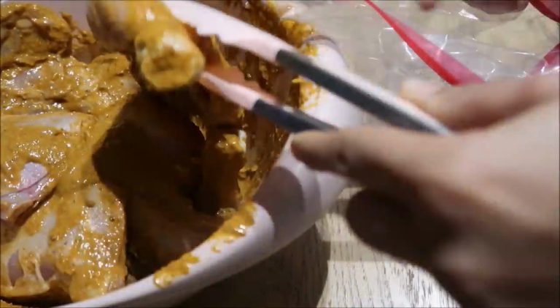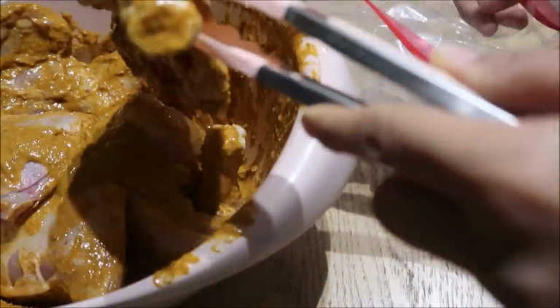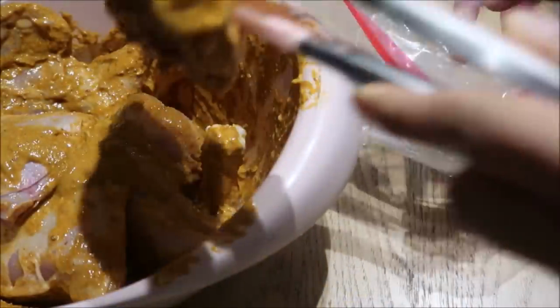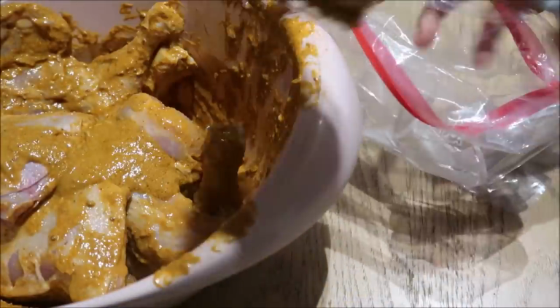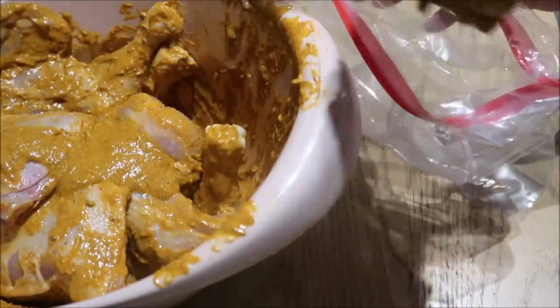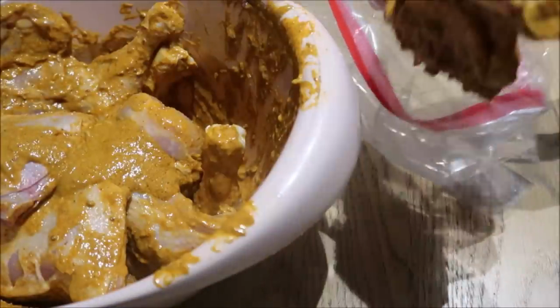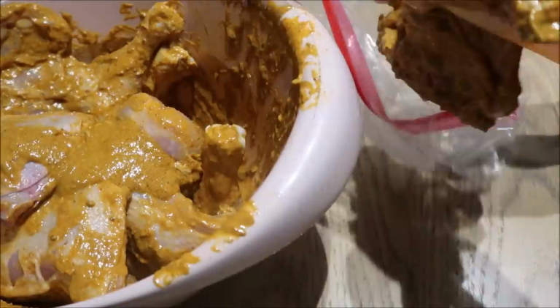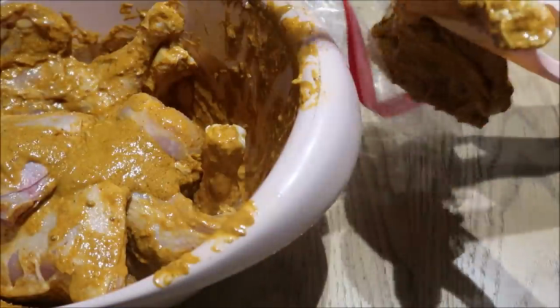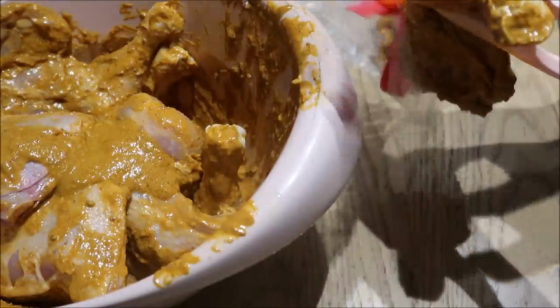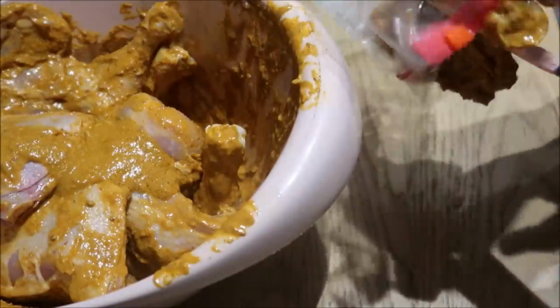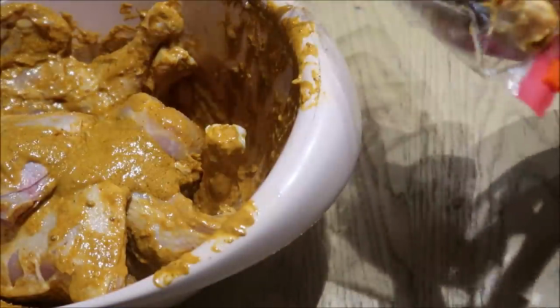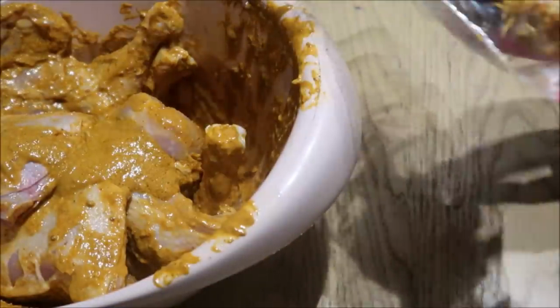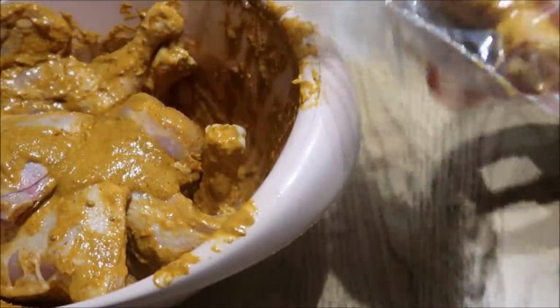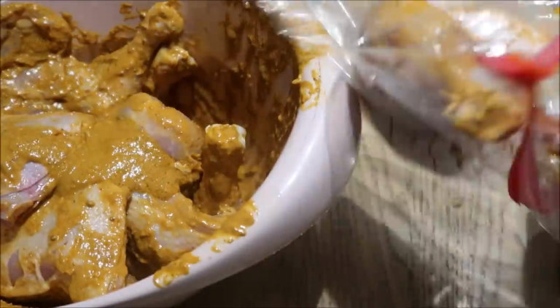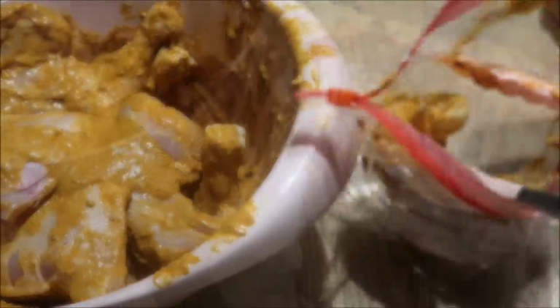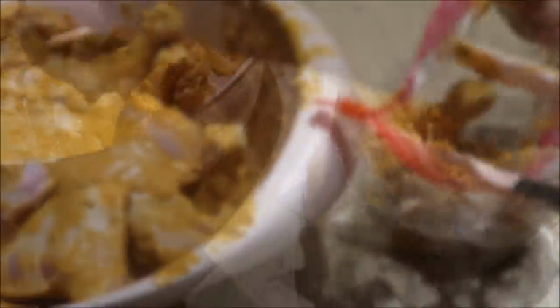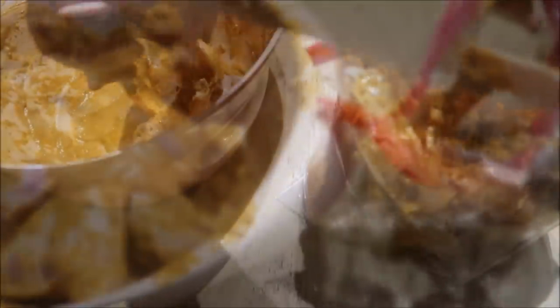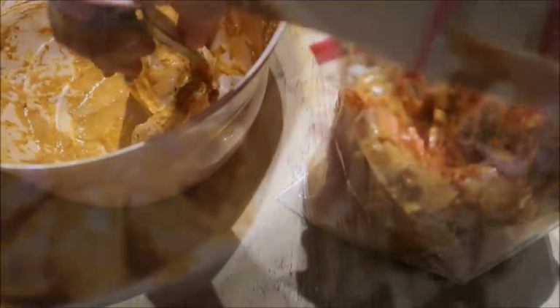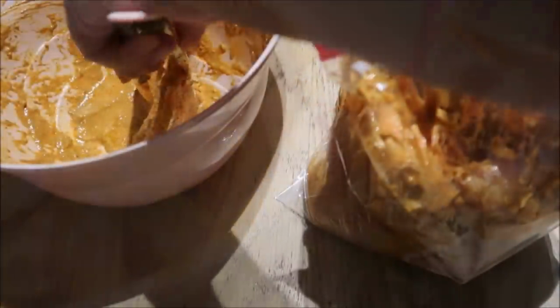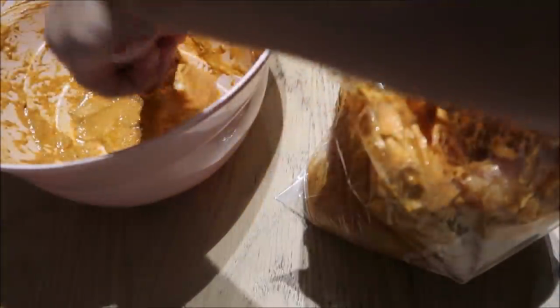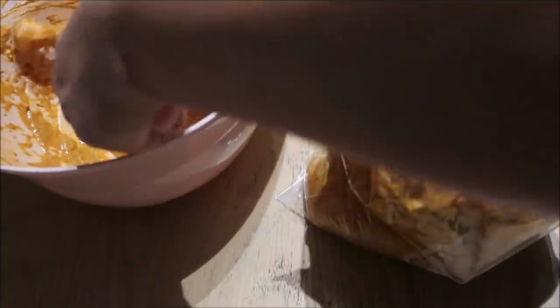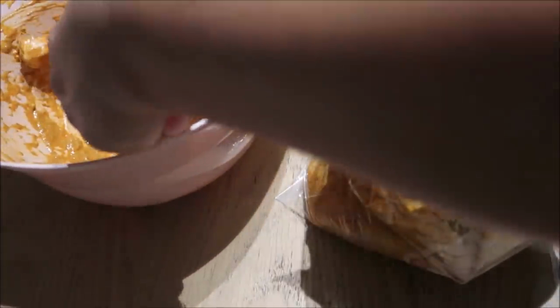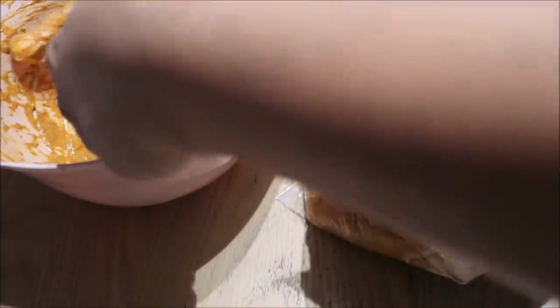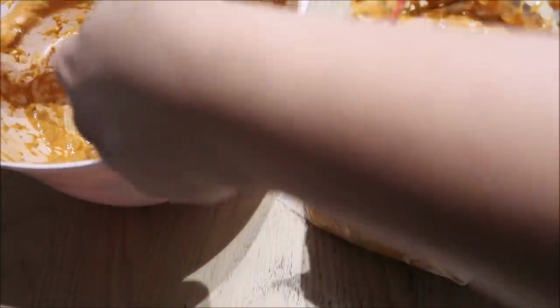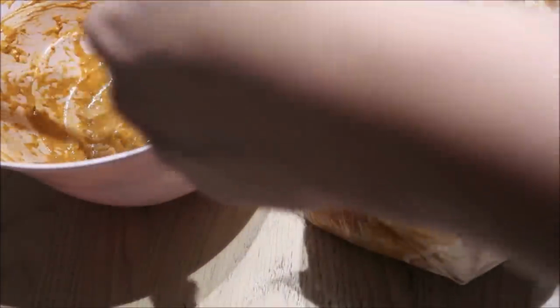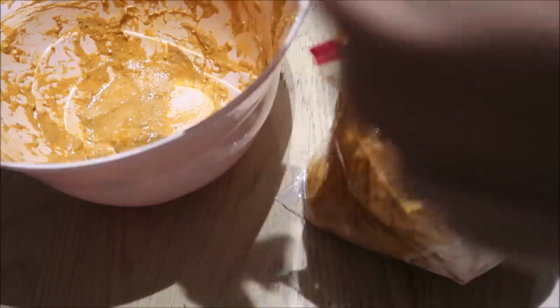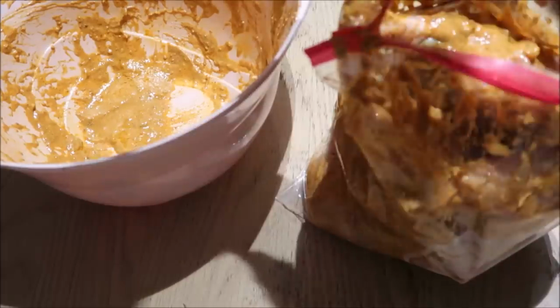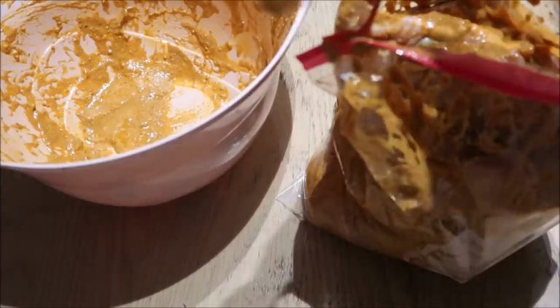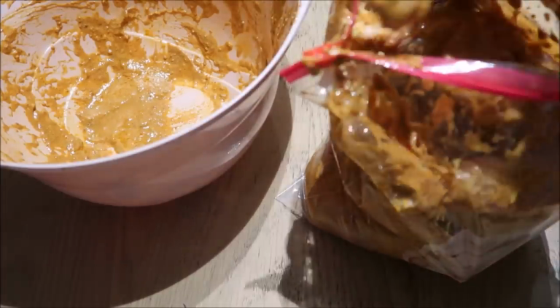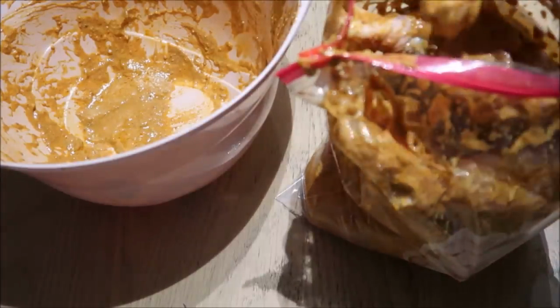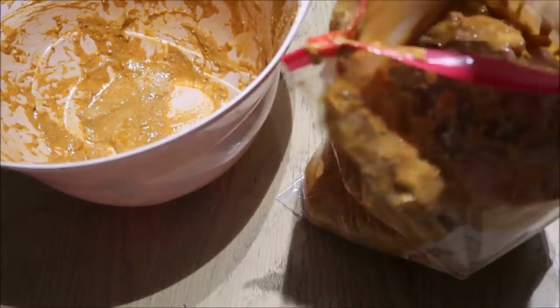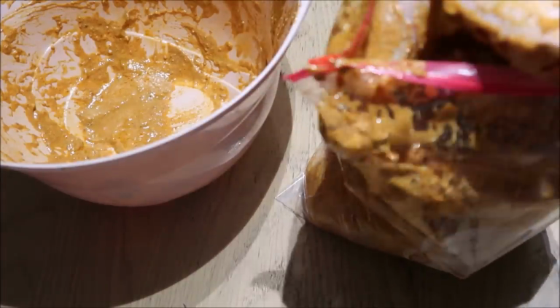So once the chicken legs were nicely coated I transferred them to a freezer bag. They're in the freezer as well.